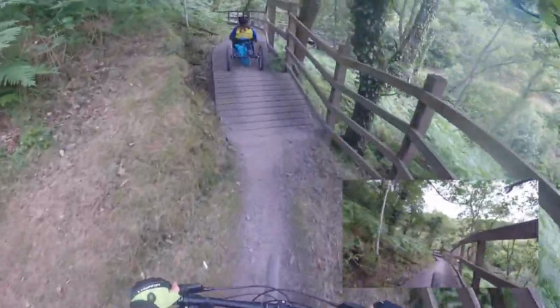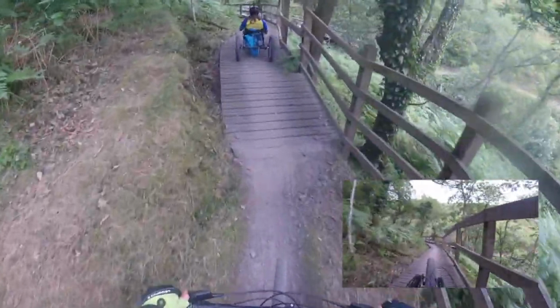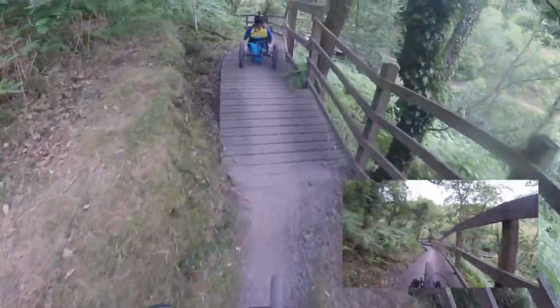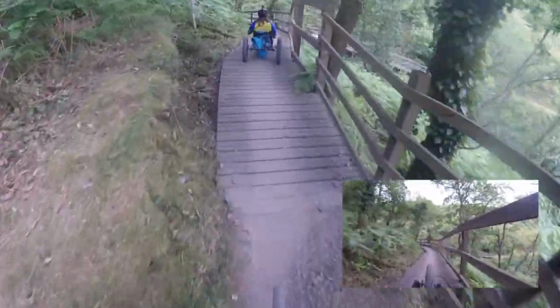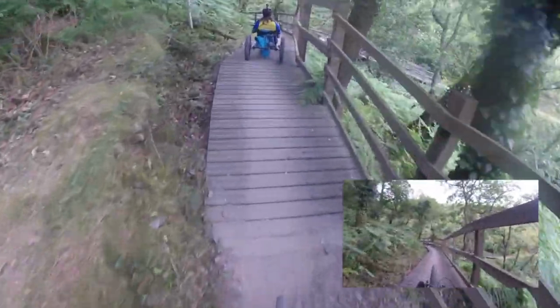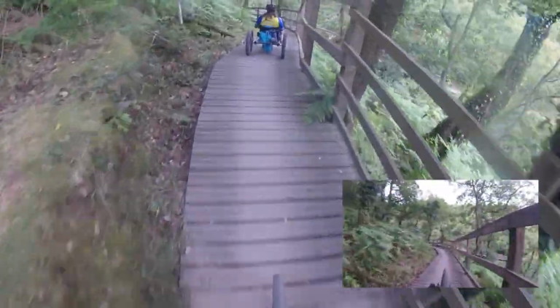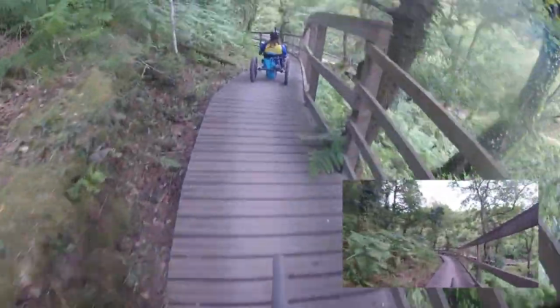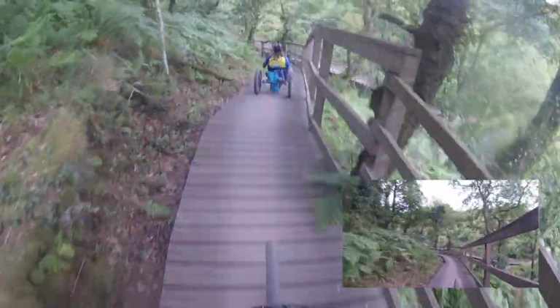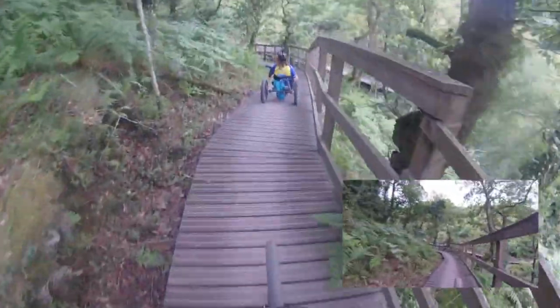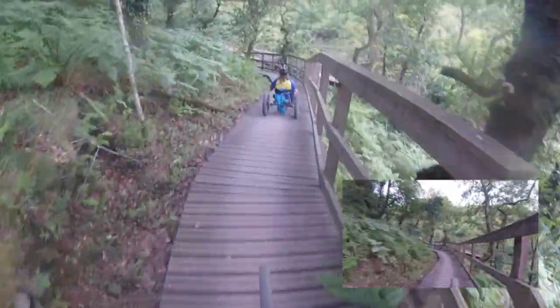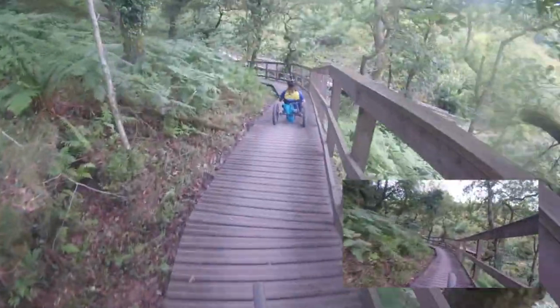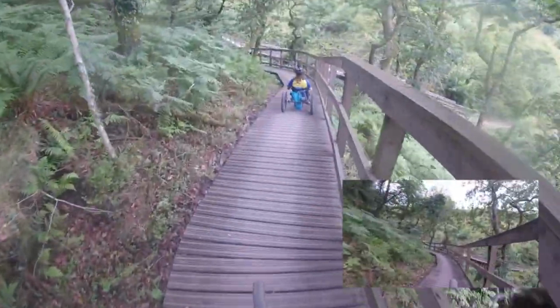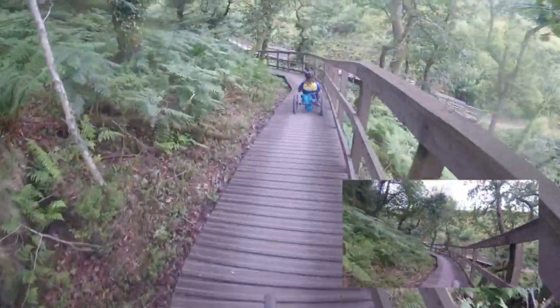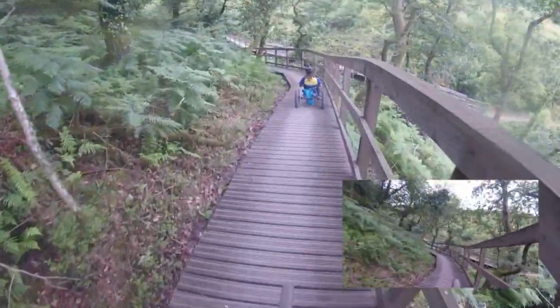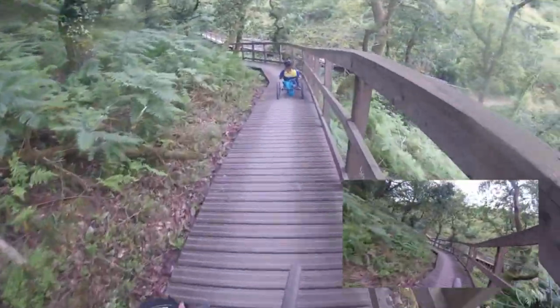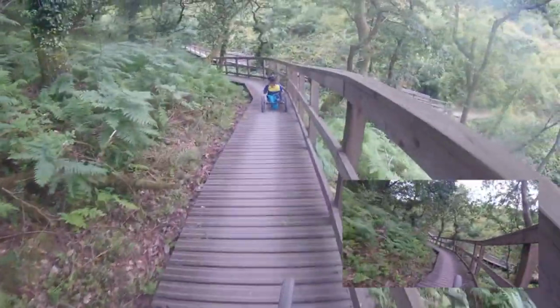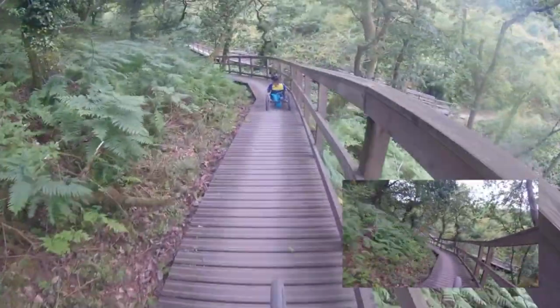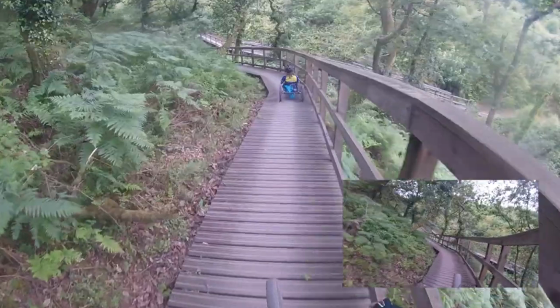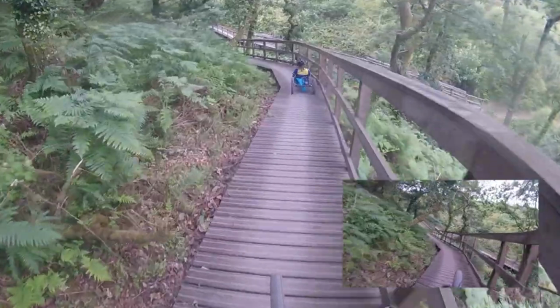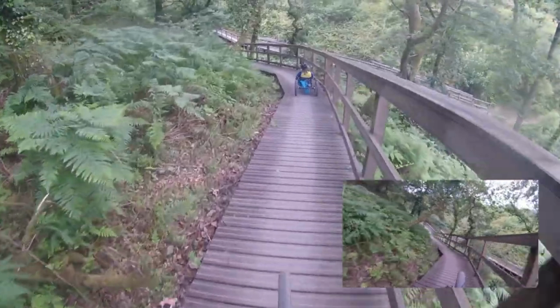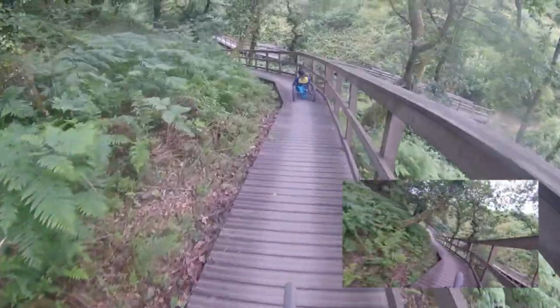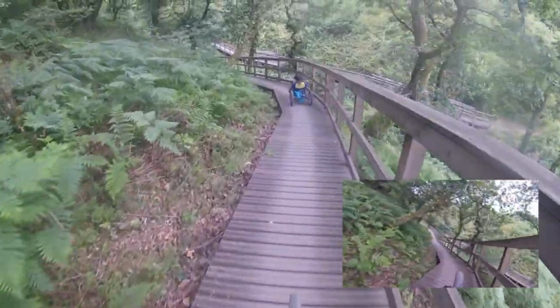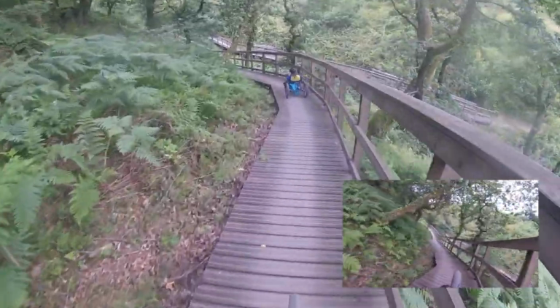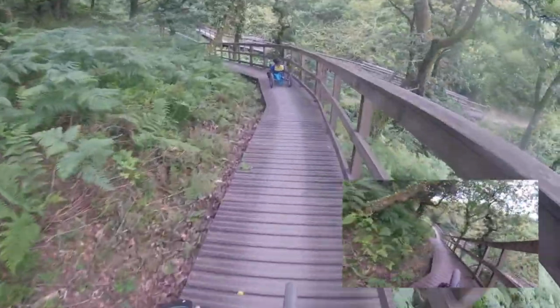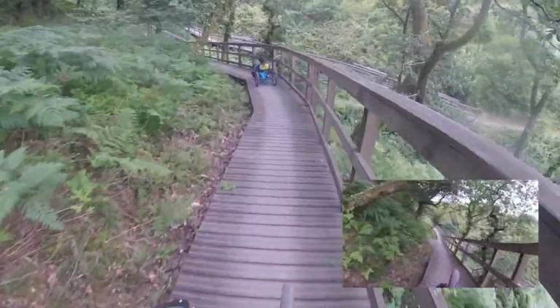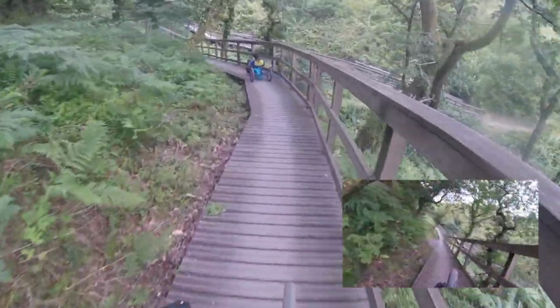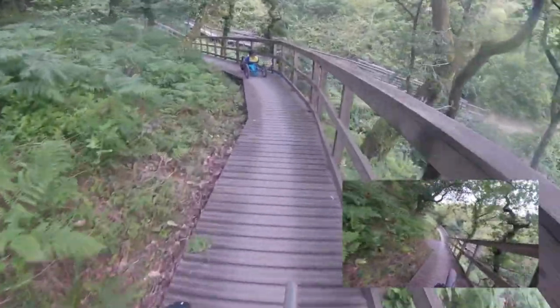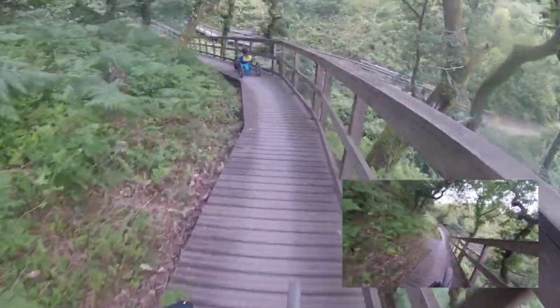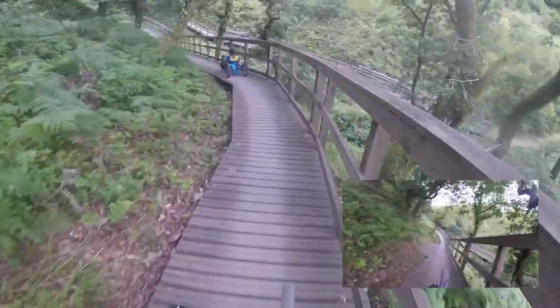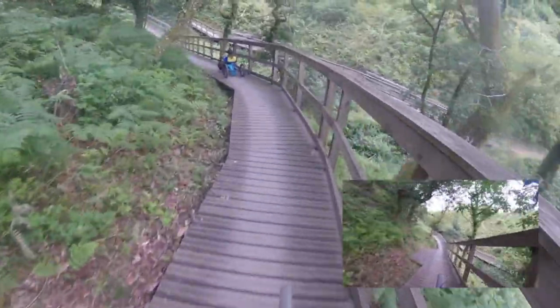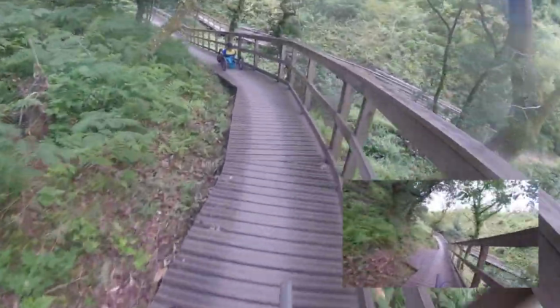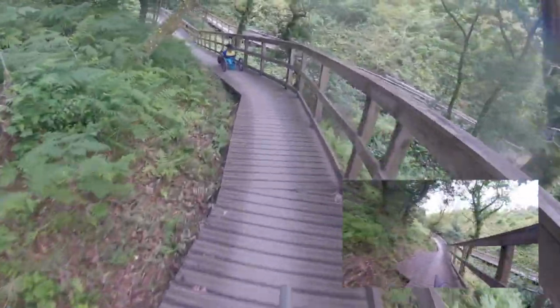Adapted cyclists should be careful along the boardwalk section as they could drop a wheel off the left hand side.